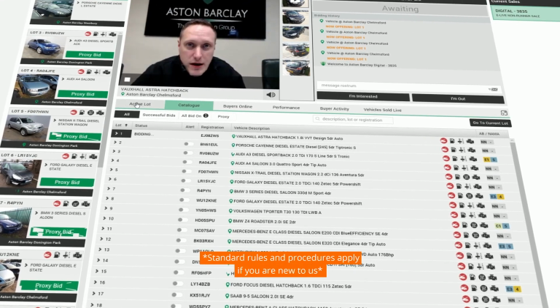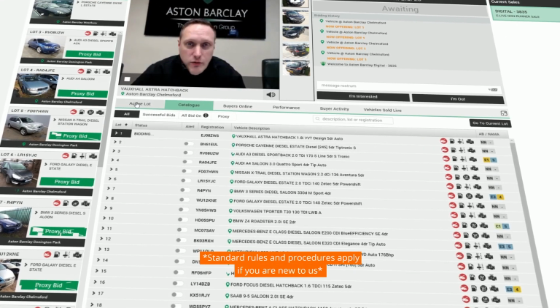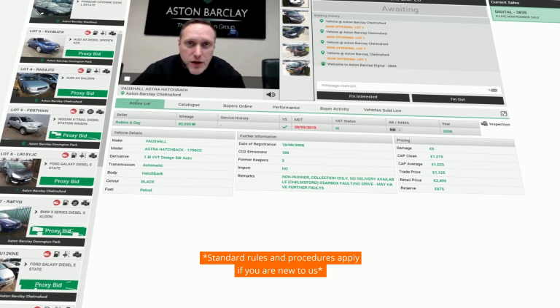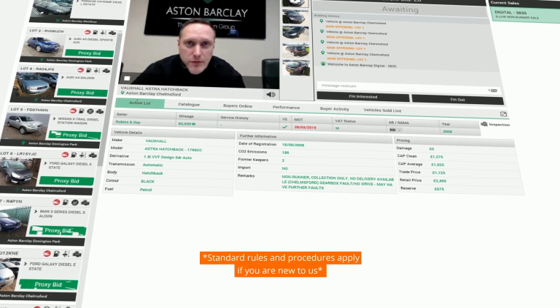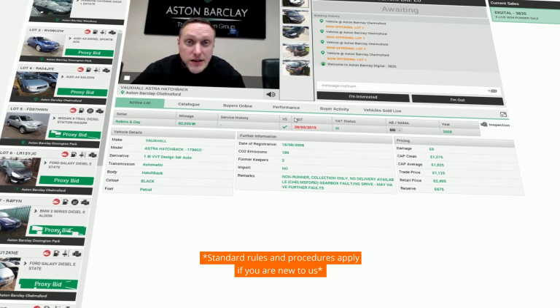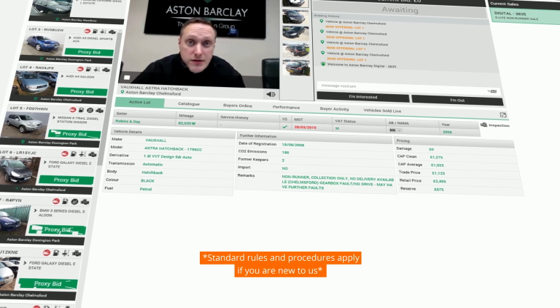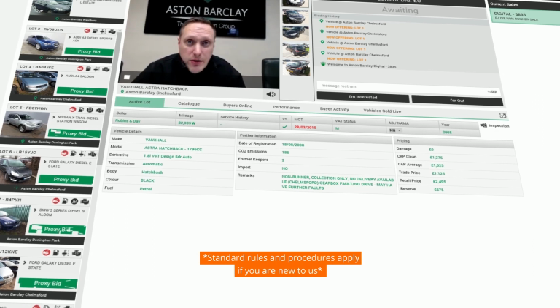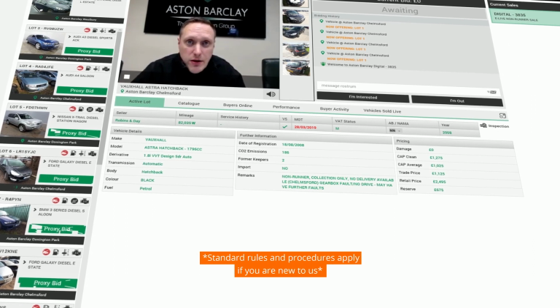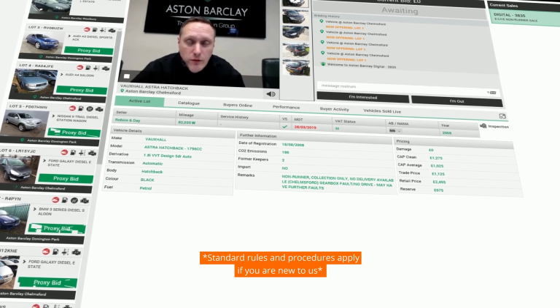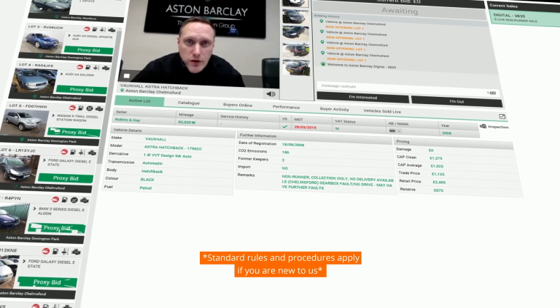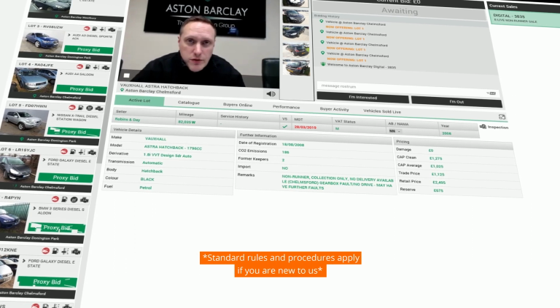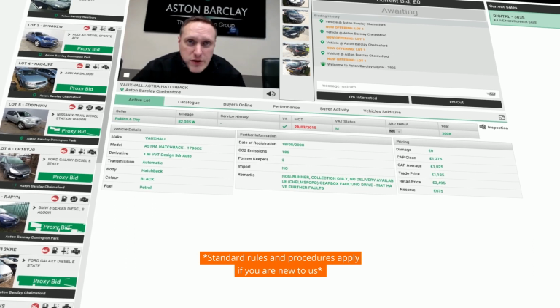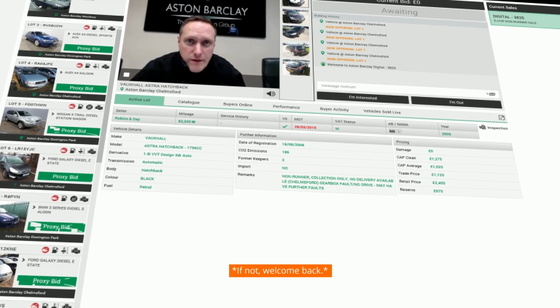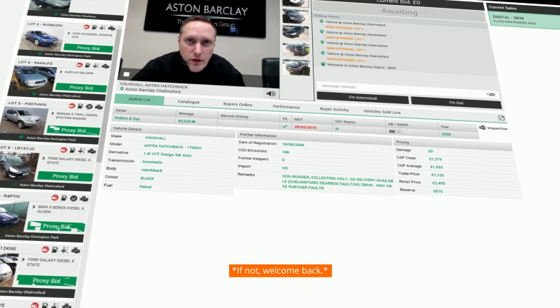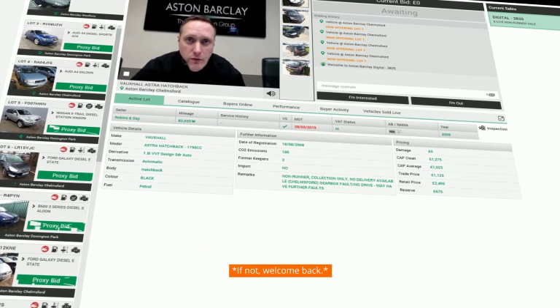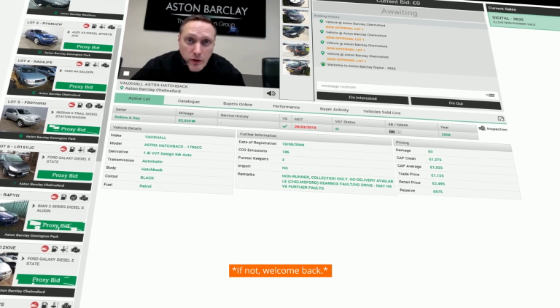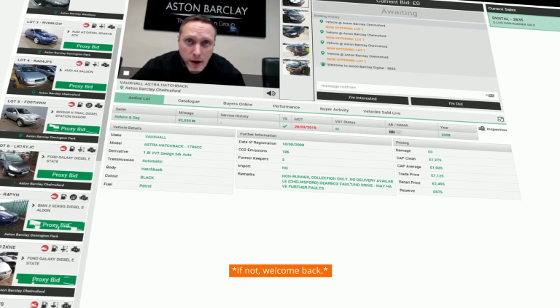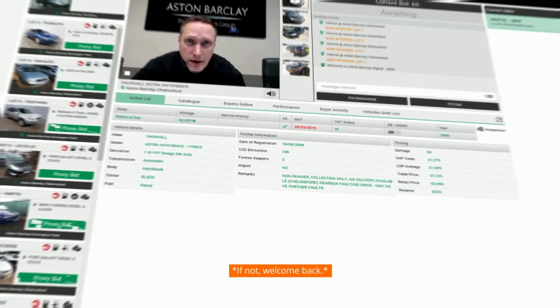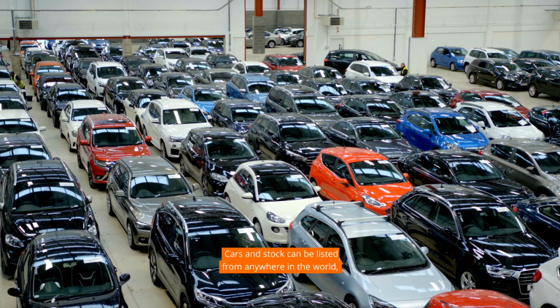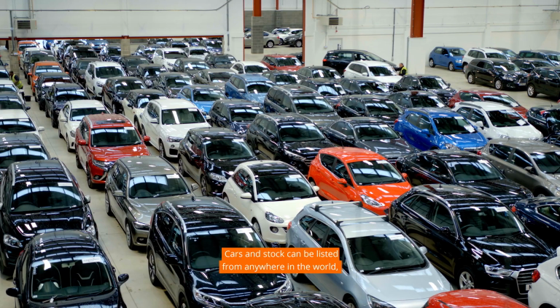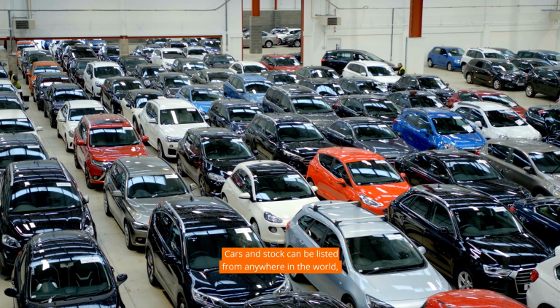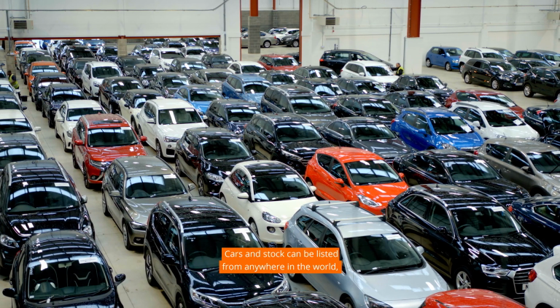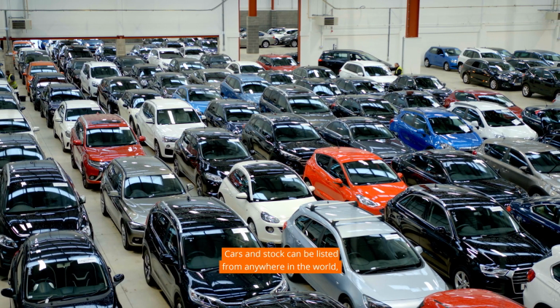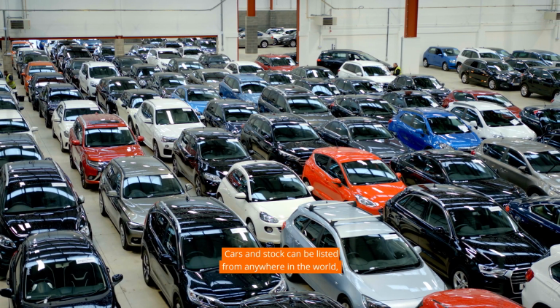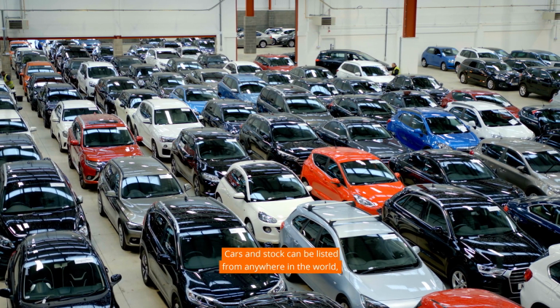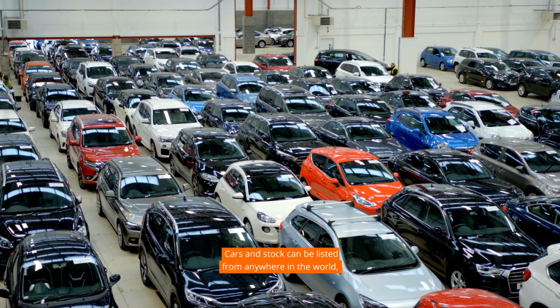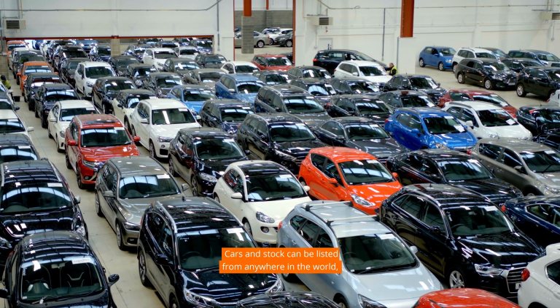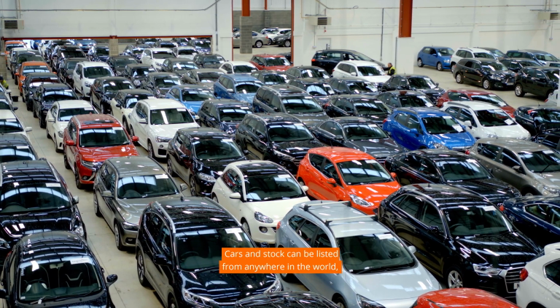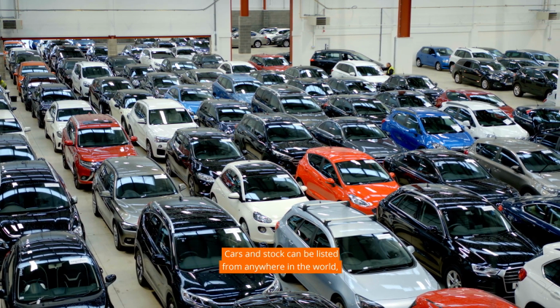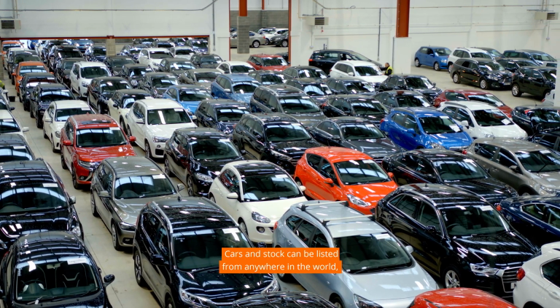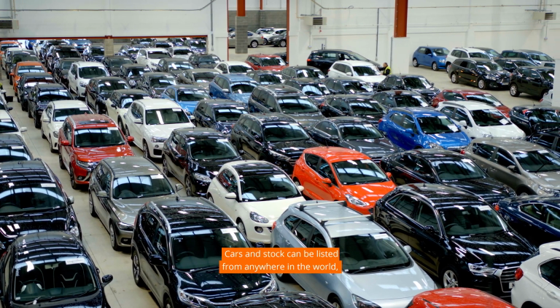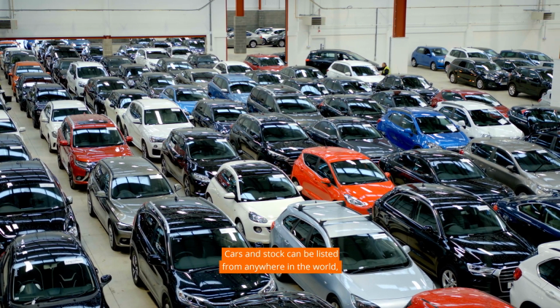Standard rules and procedures apply if you are new to us. If not, welcome back. Cars and stock can be listed from anywhere in the world.